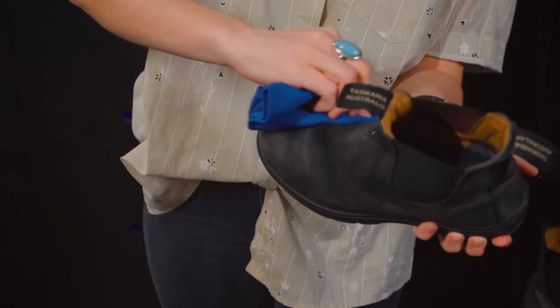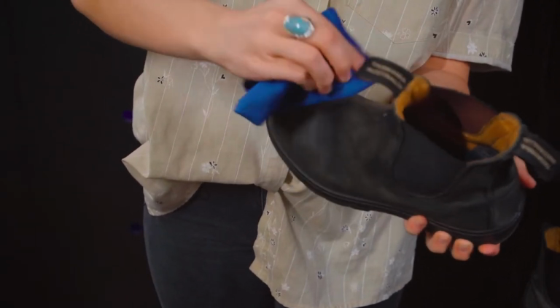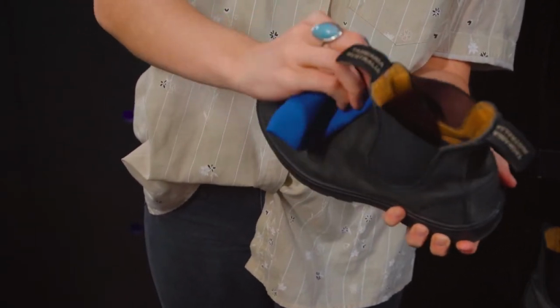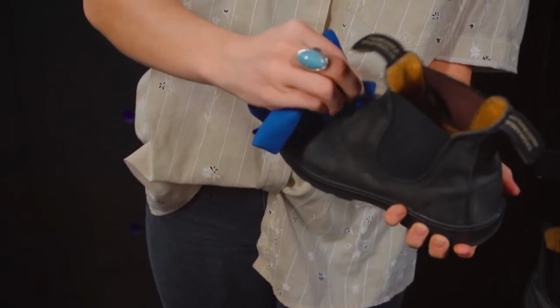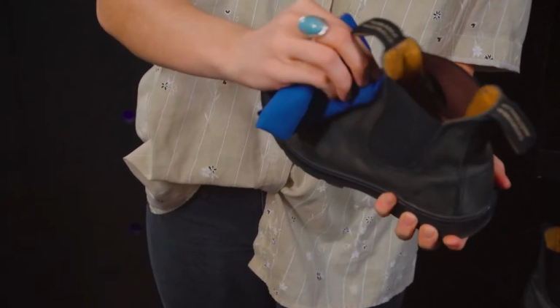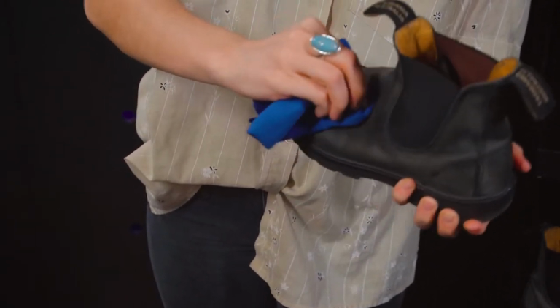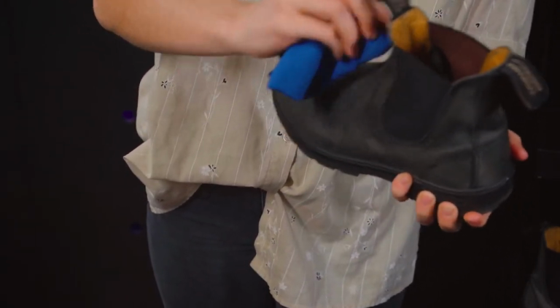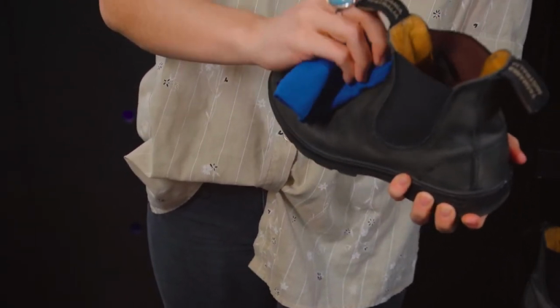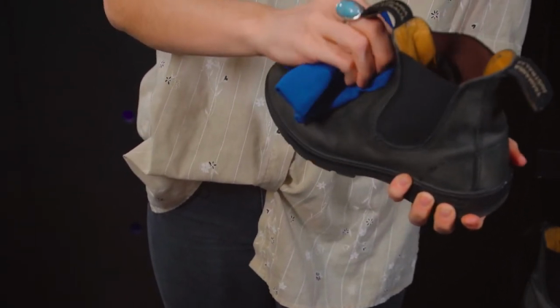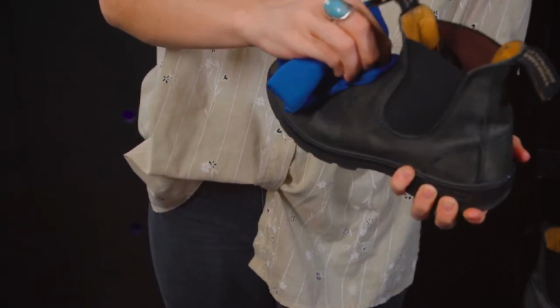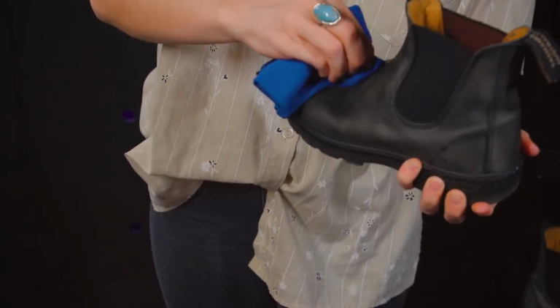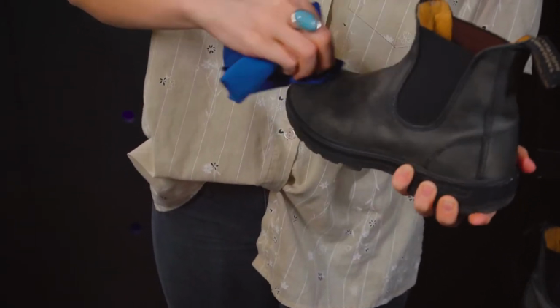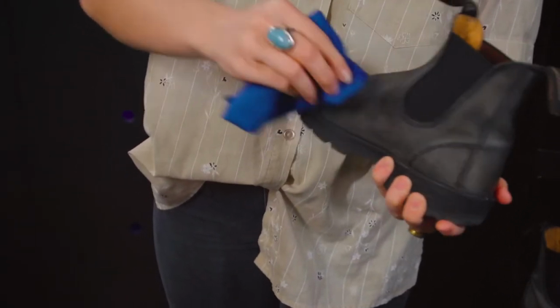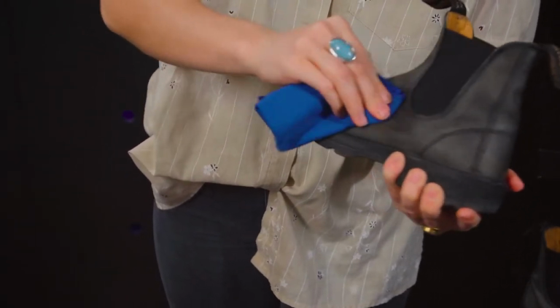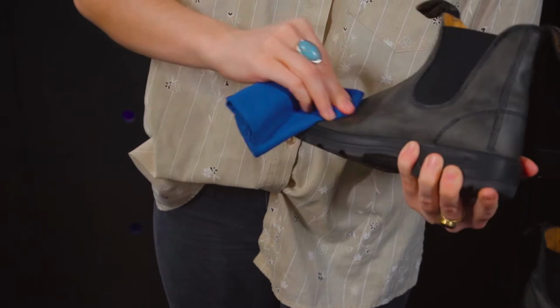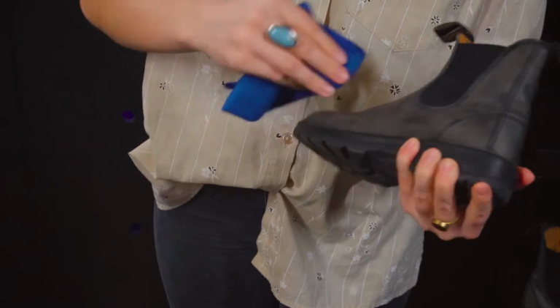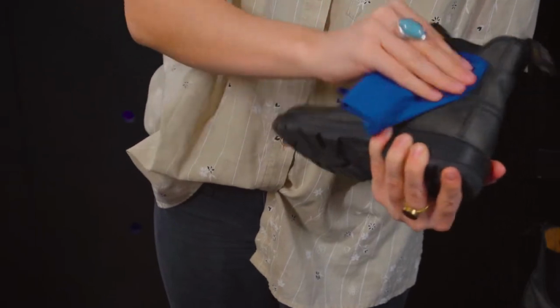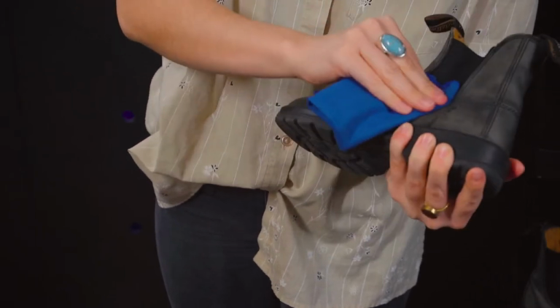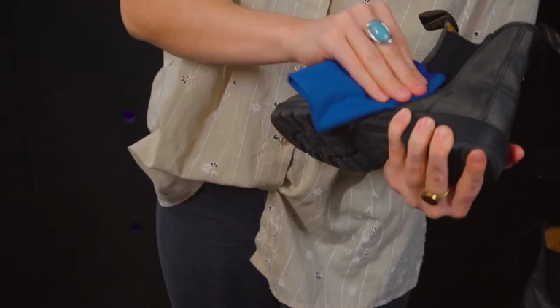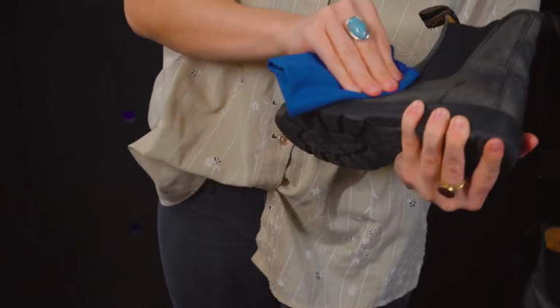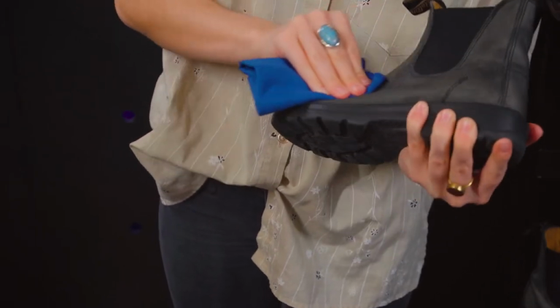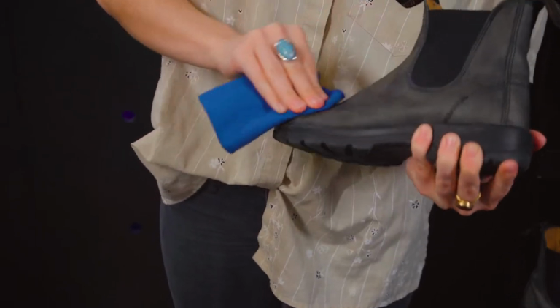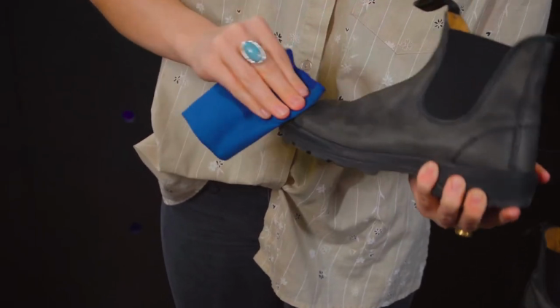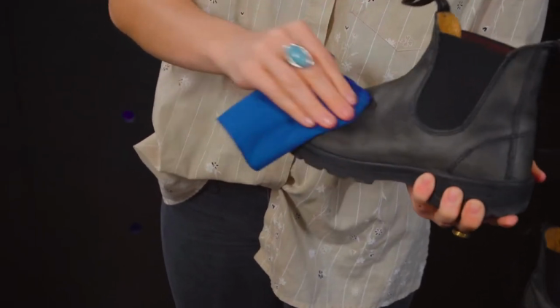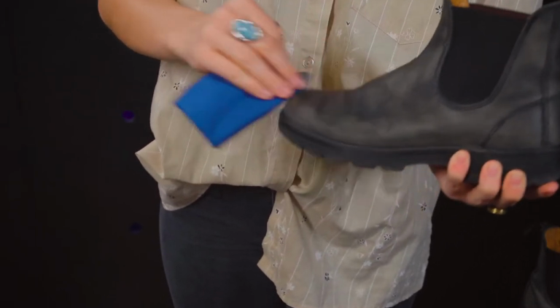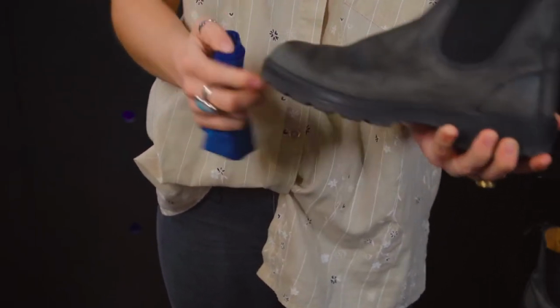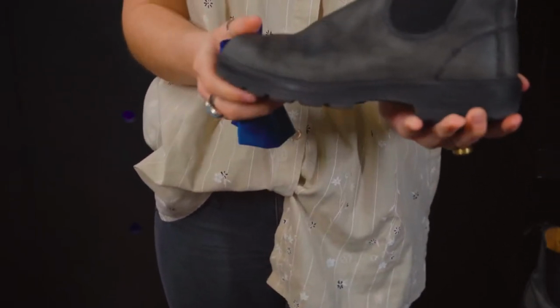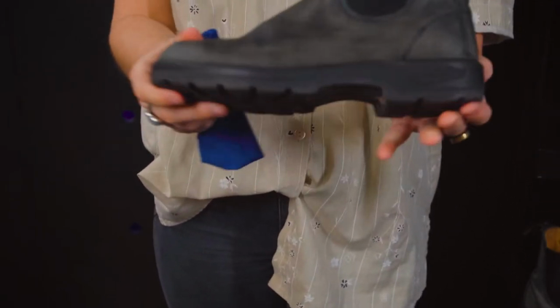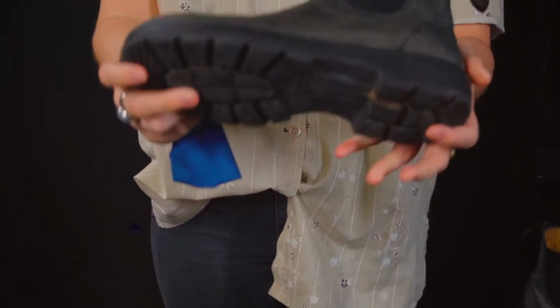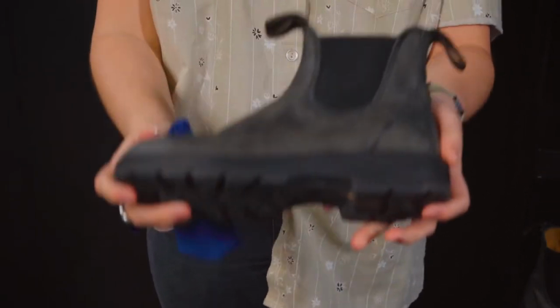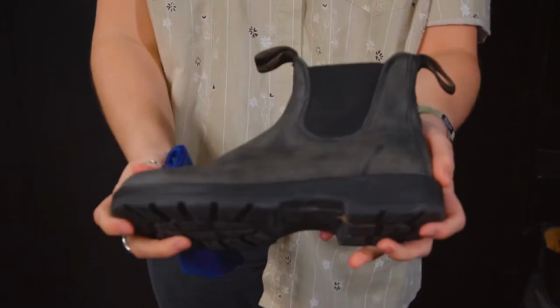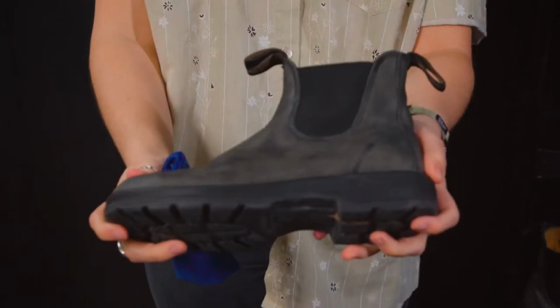Some people use these to apply the cream as well, and that's great. Do it how you want — they're boots after all.